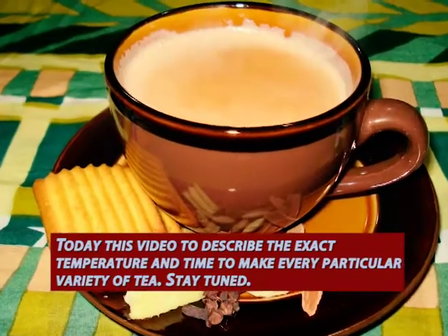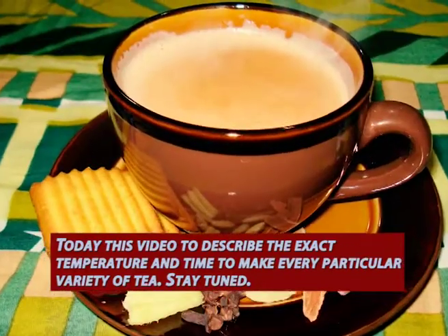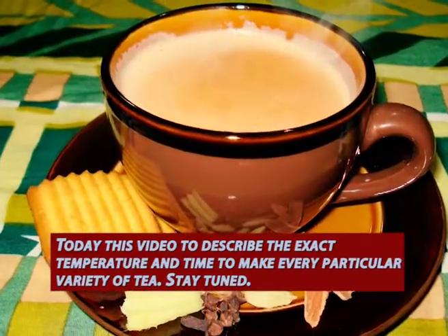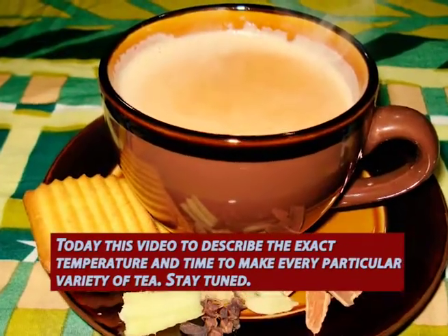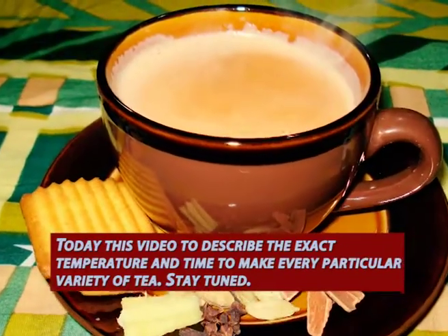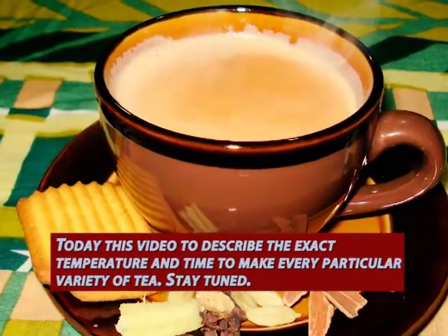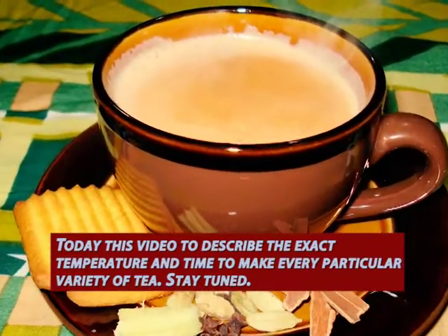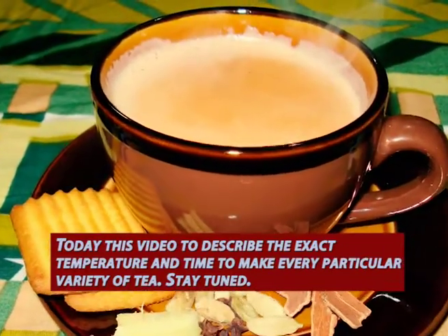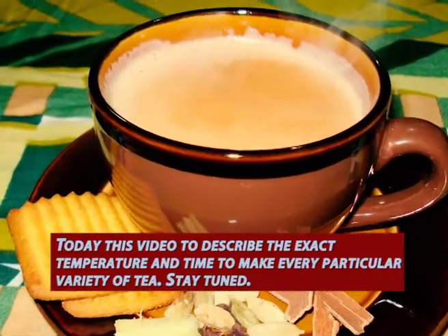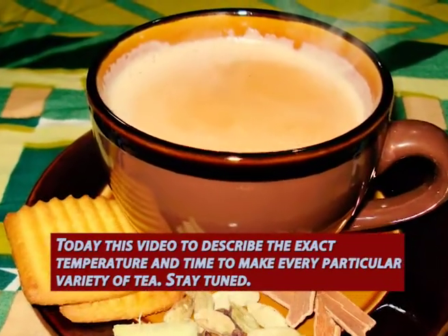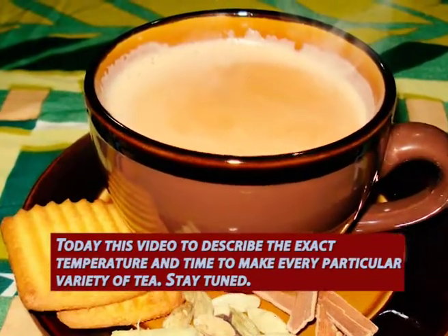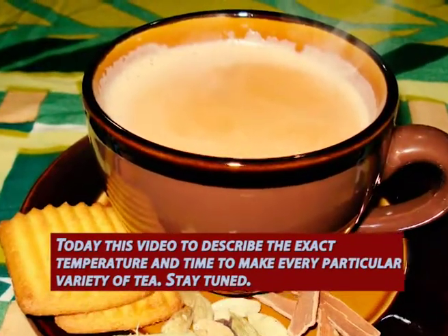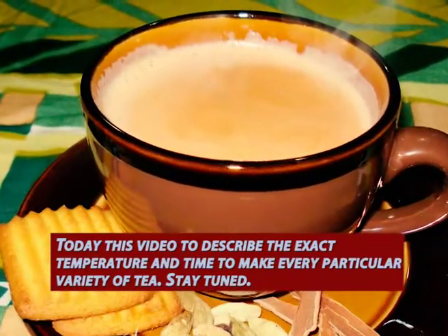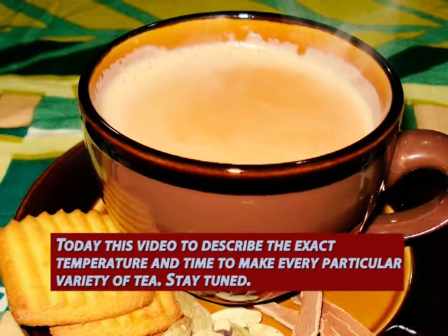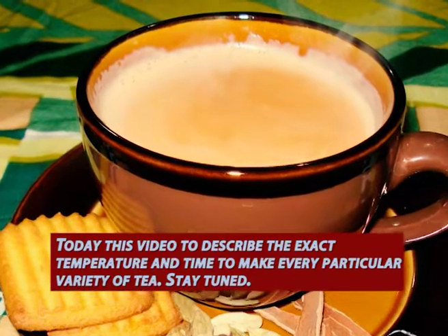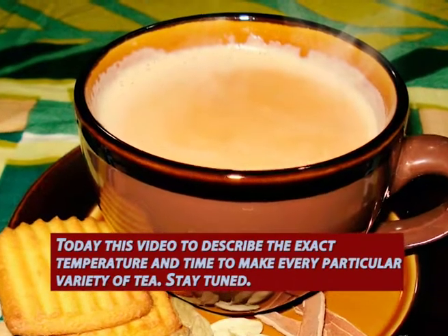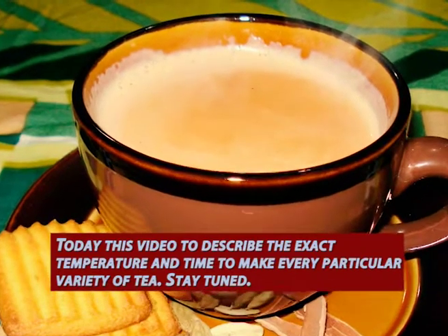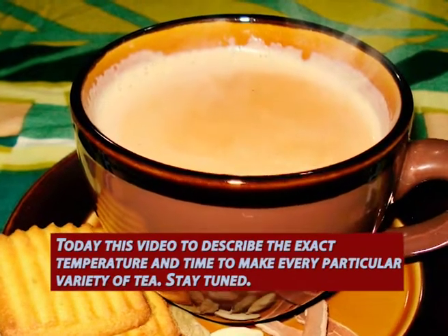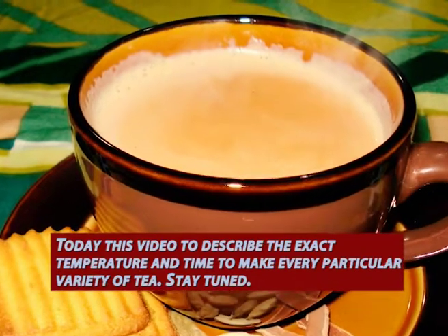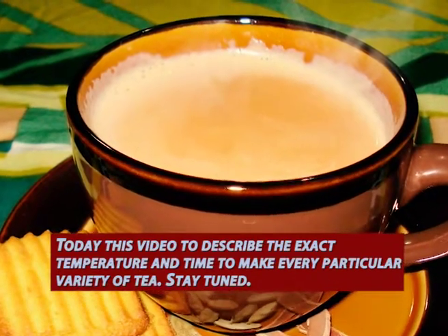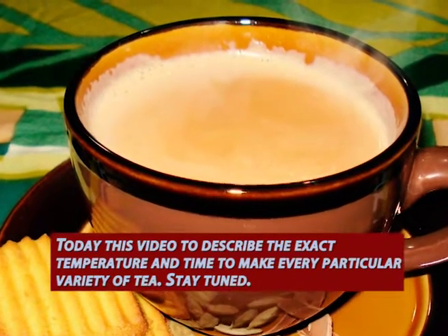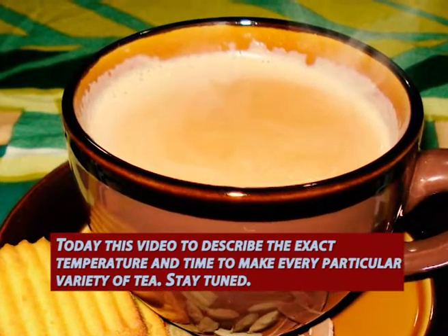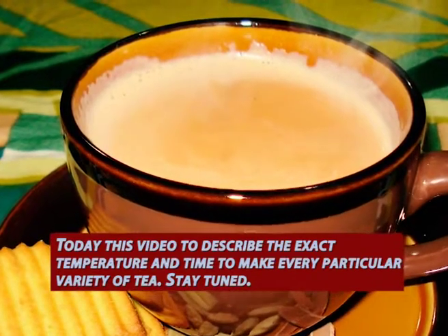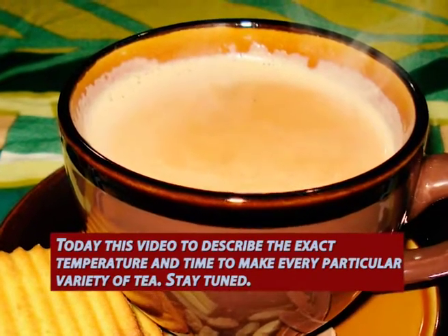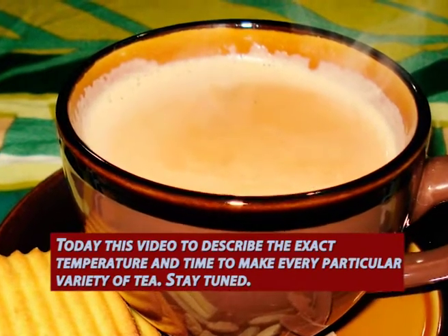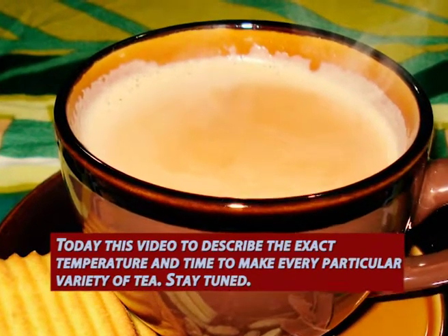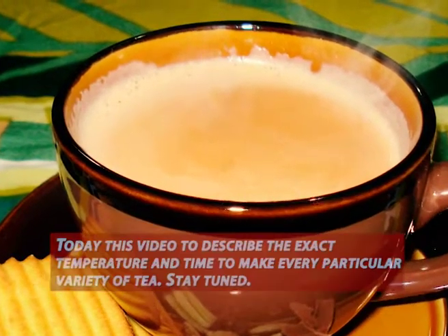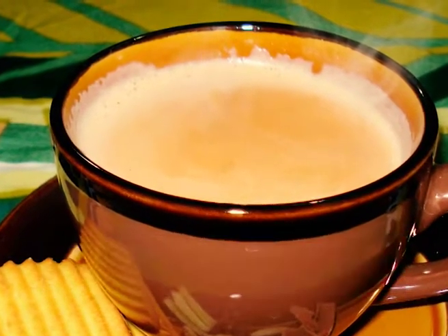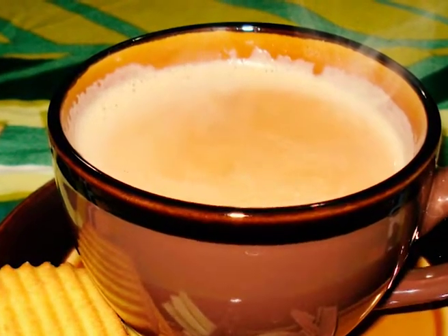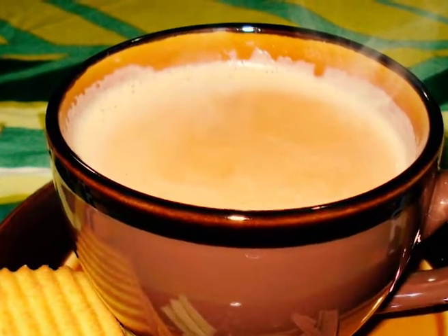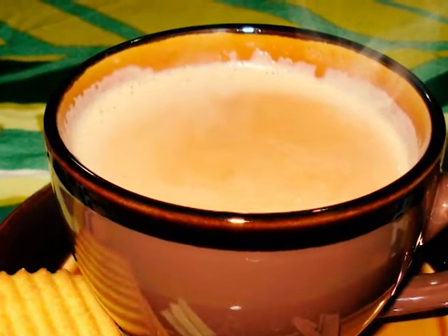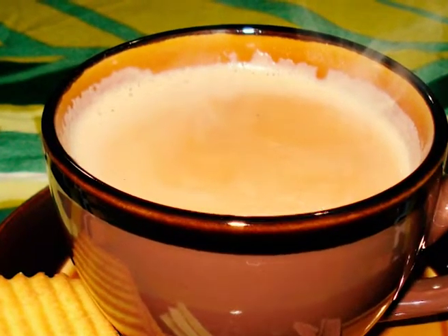Today this video is going to describe the exact temperature to make every particular variety of tea. Stay tuned.